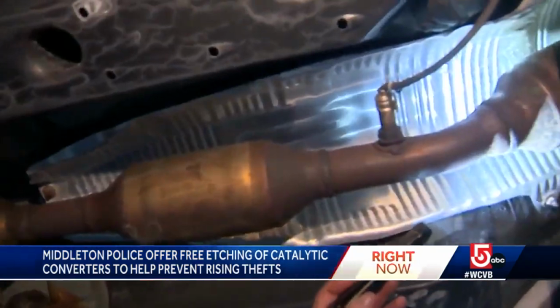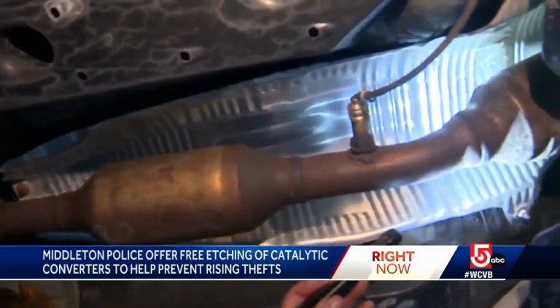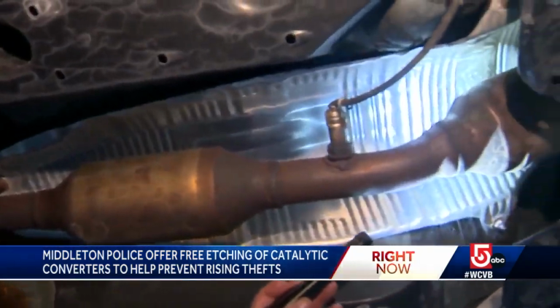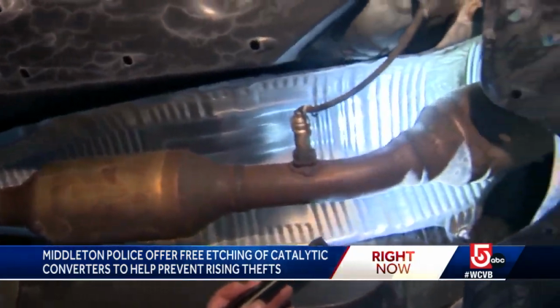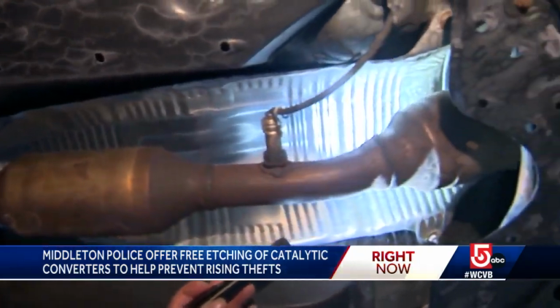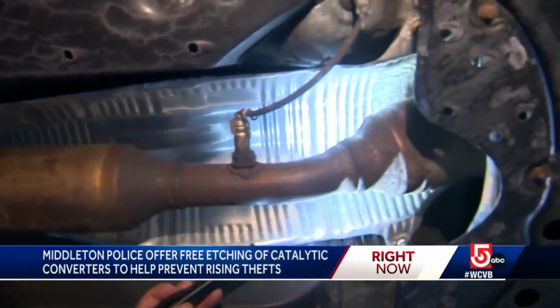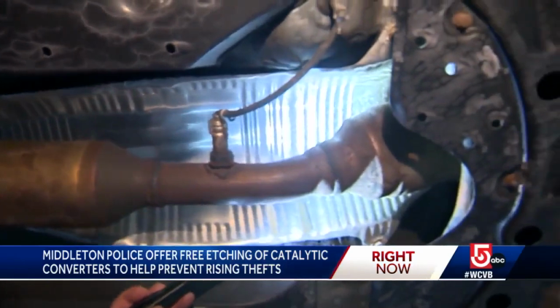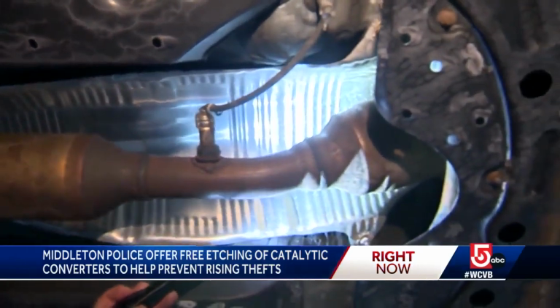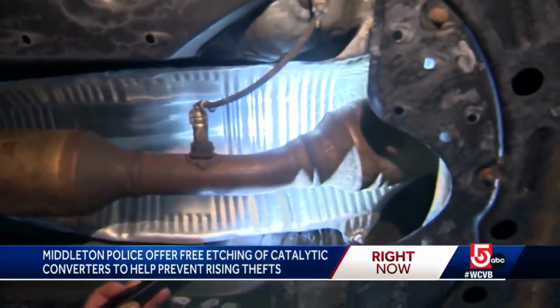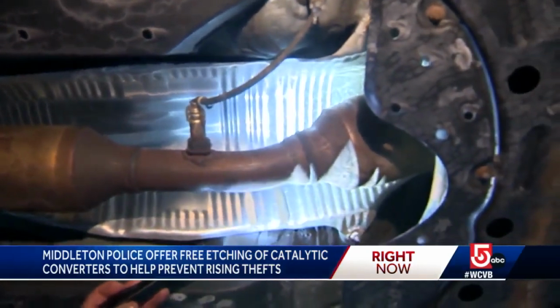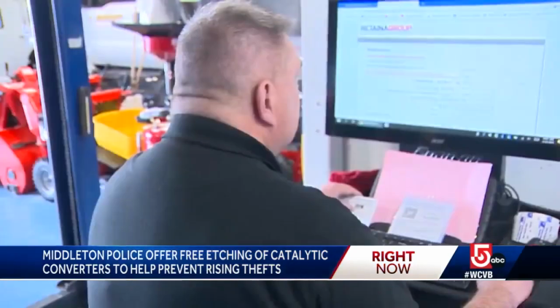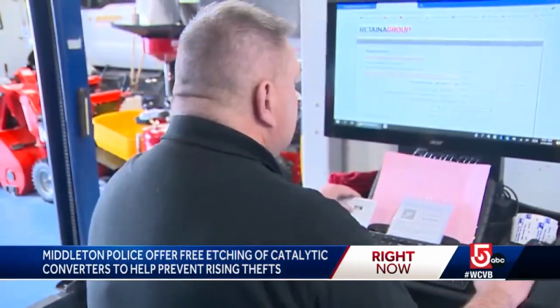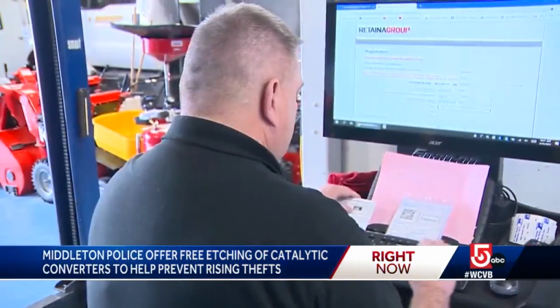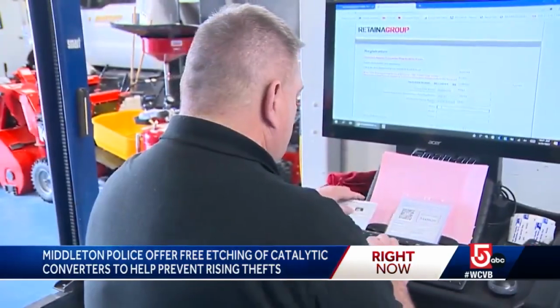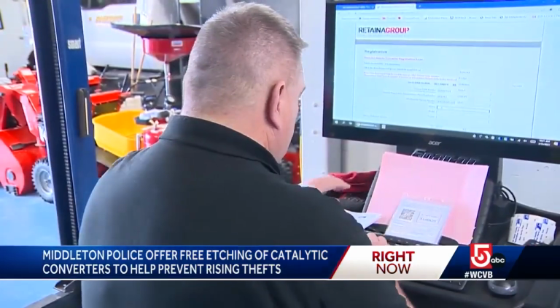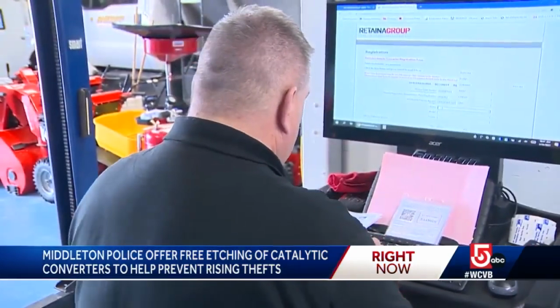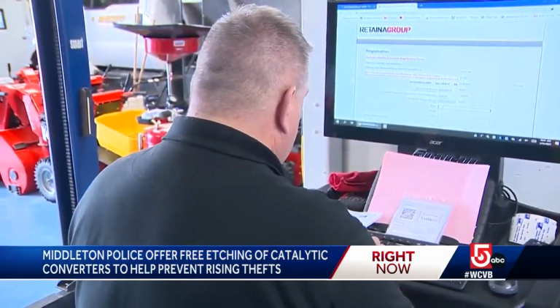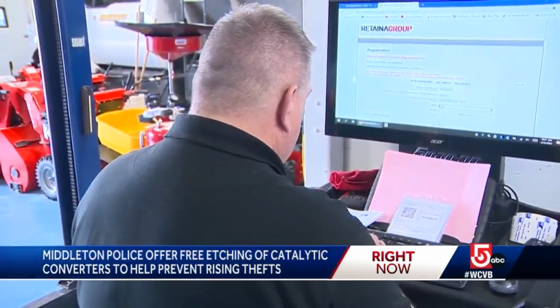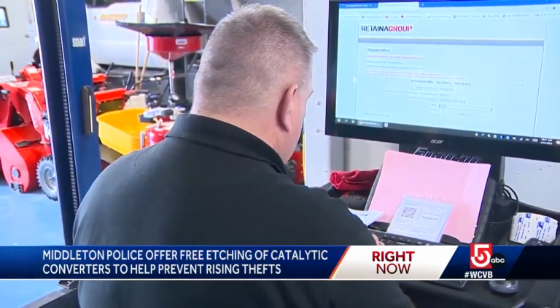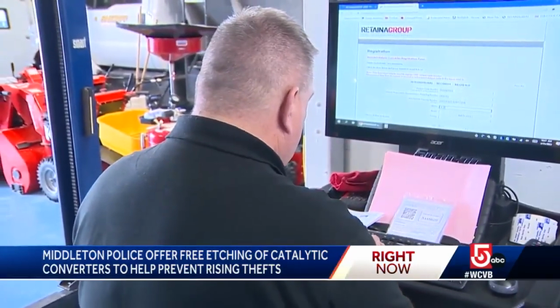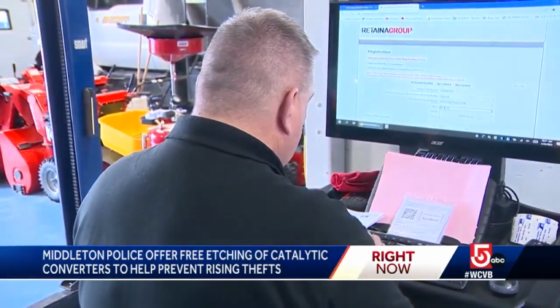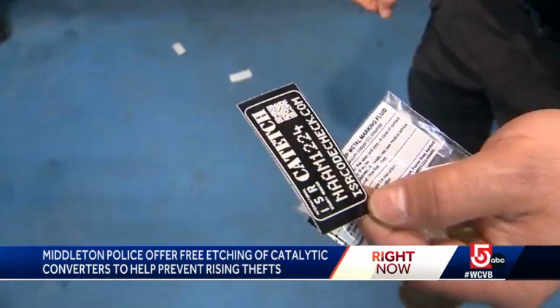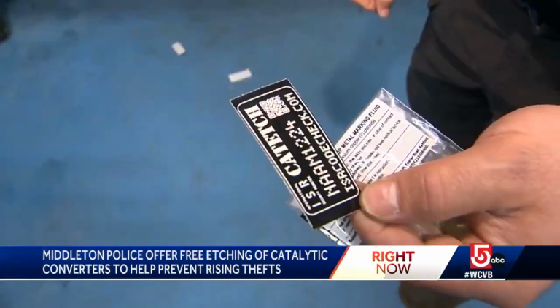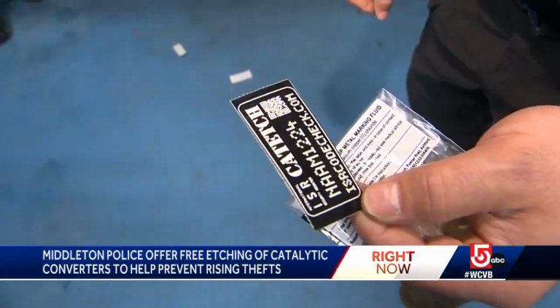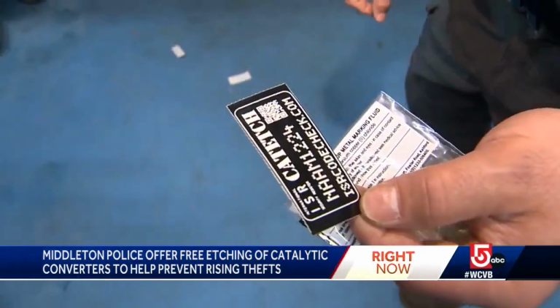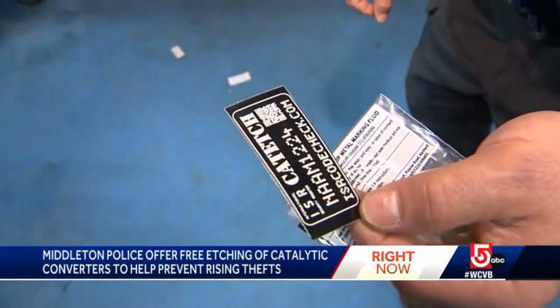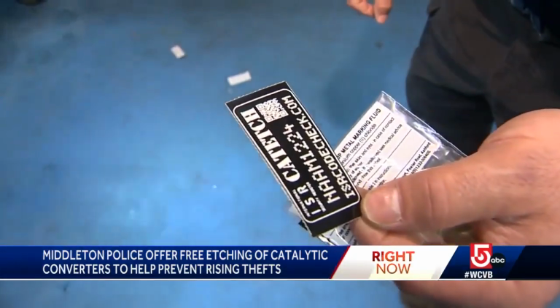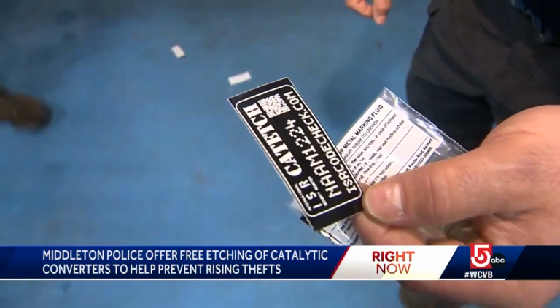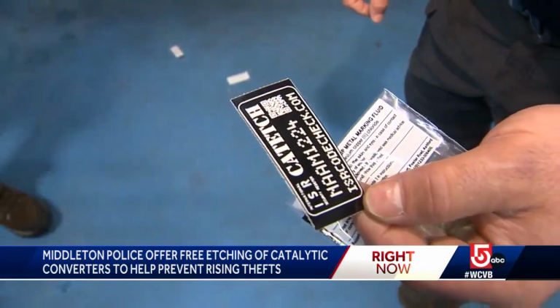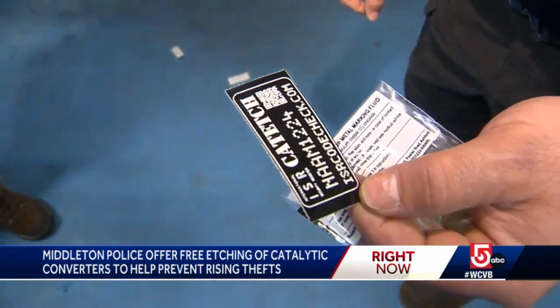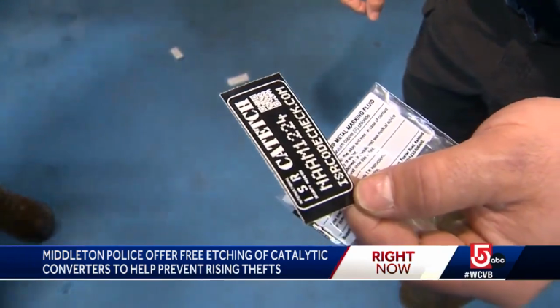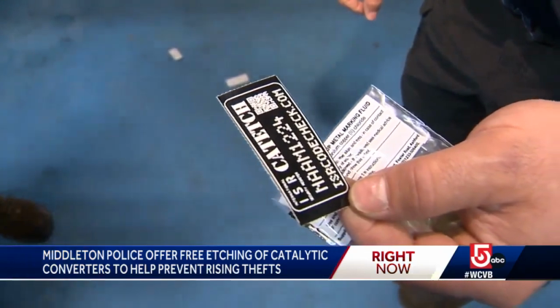The Middleton Police Department is helping residents protect themselves by applying a unique identifier to the auto part for free.